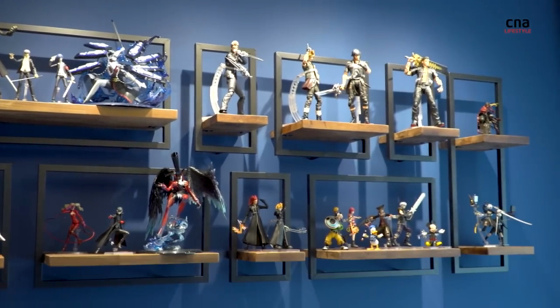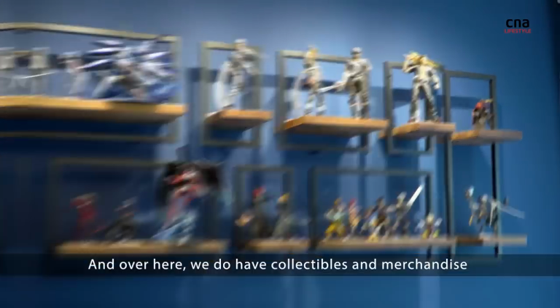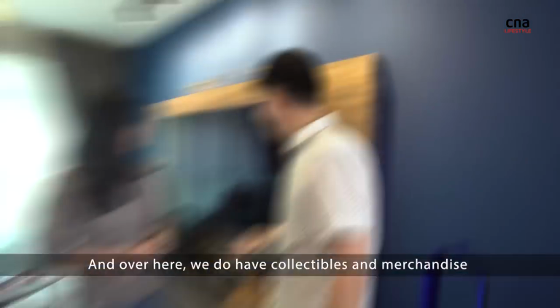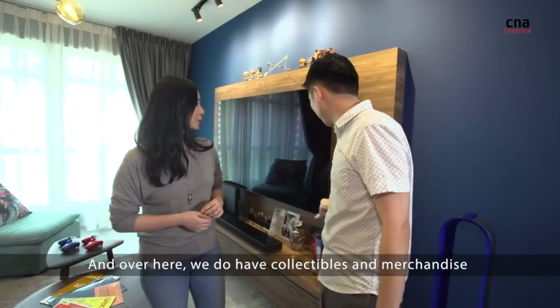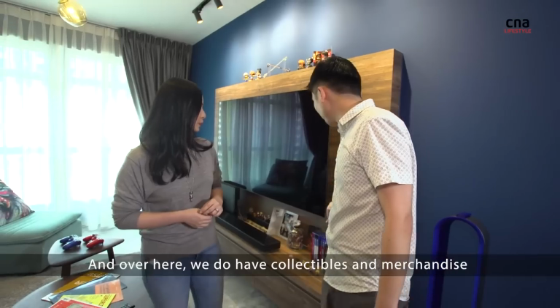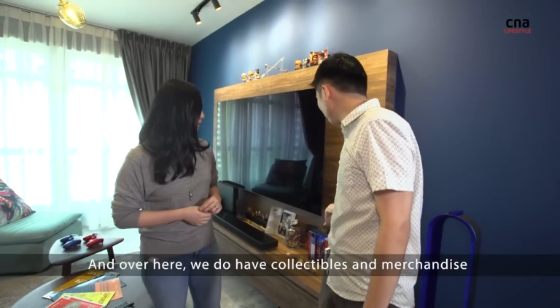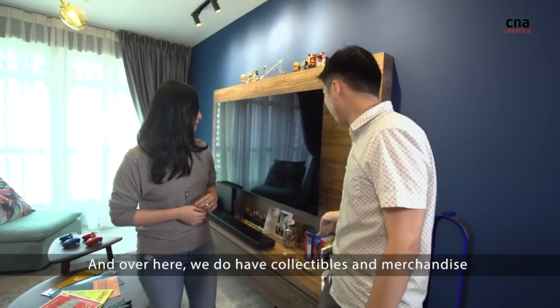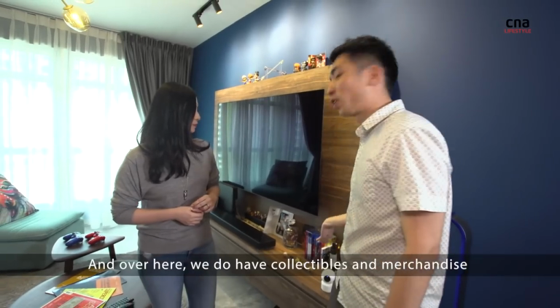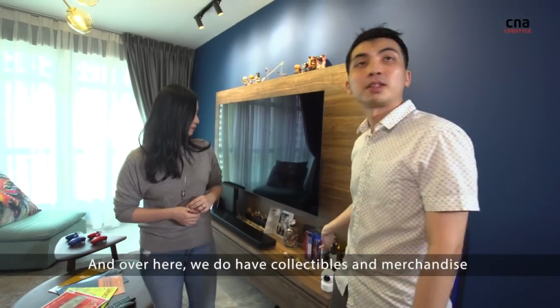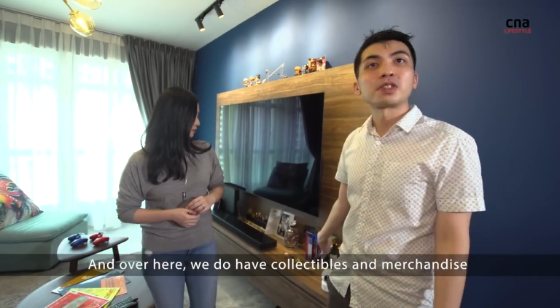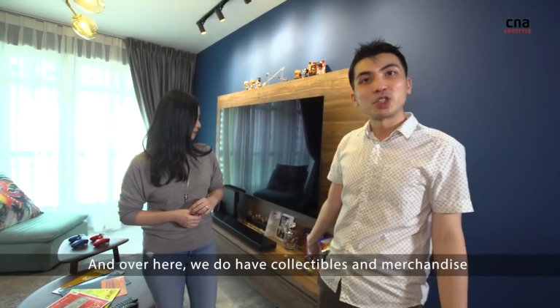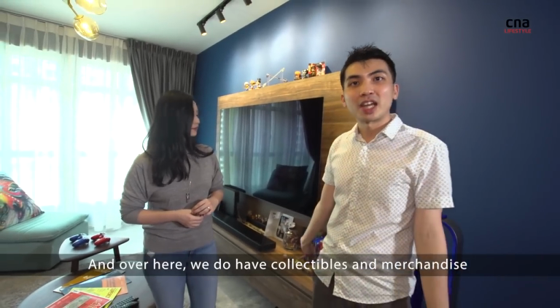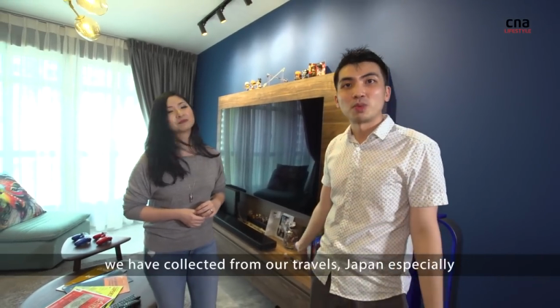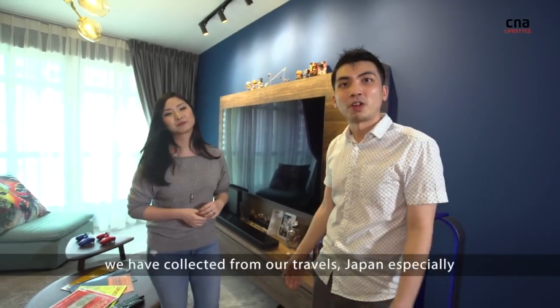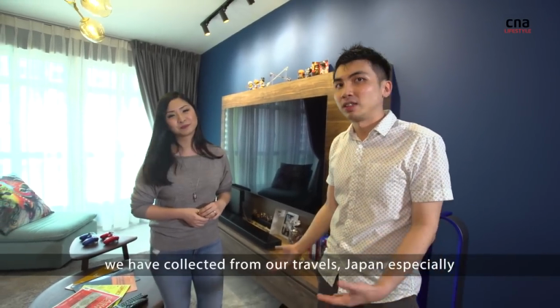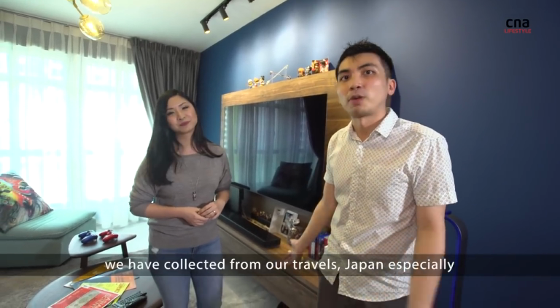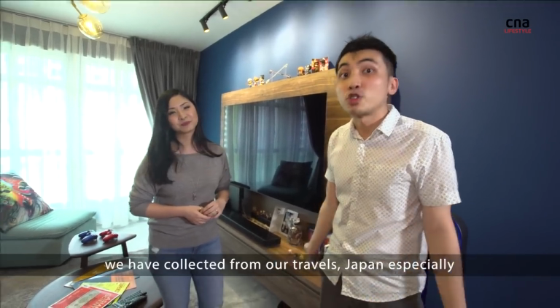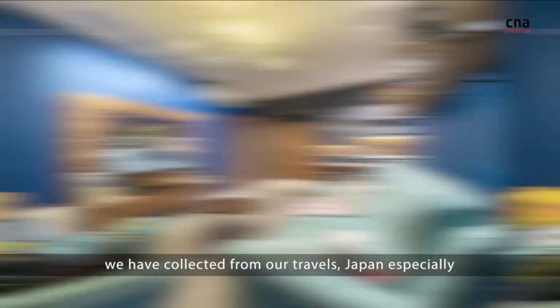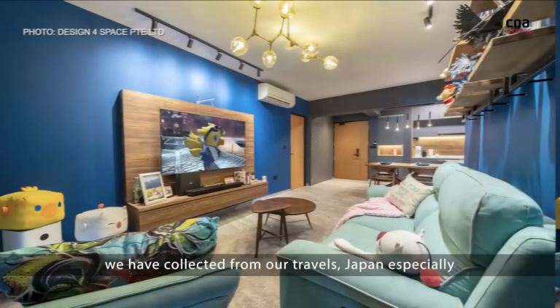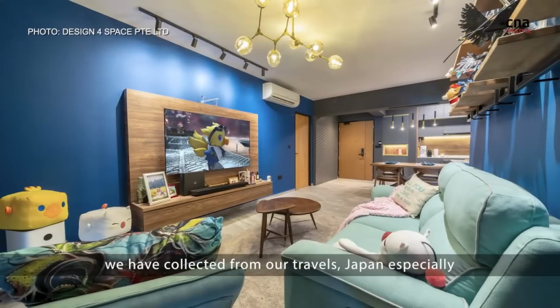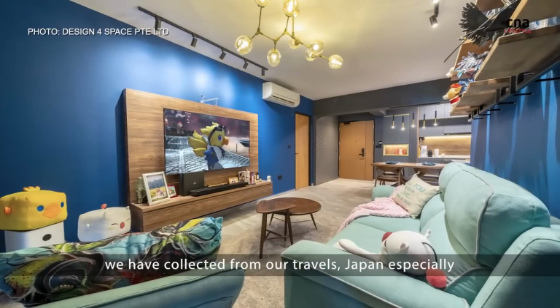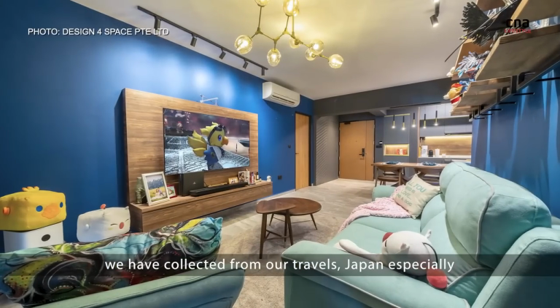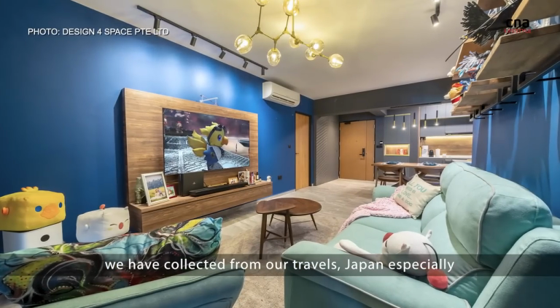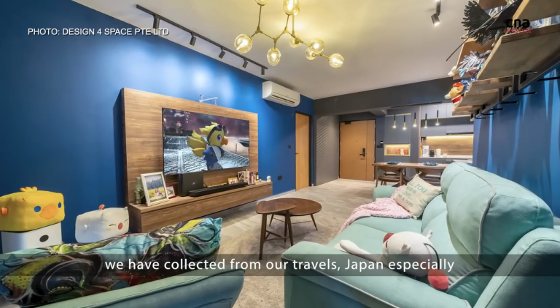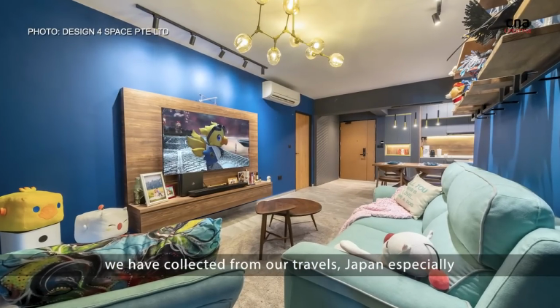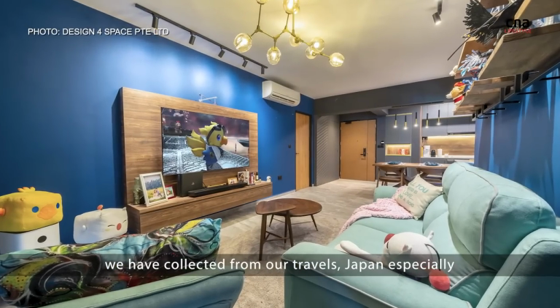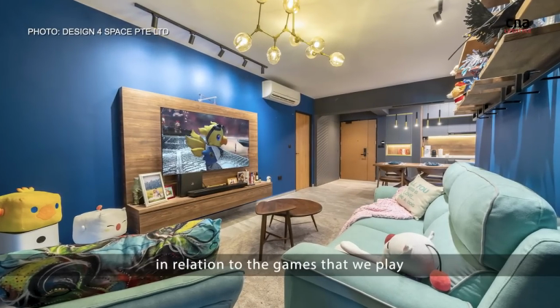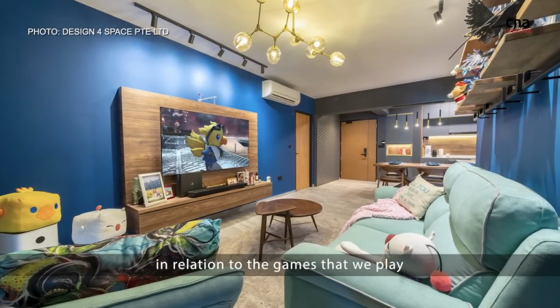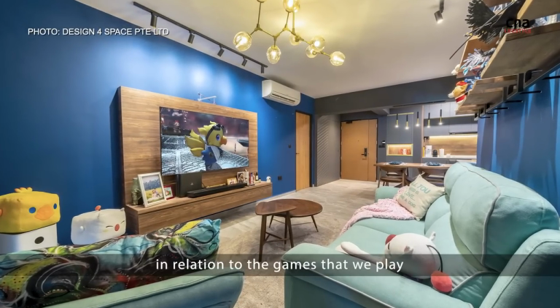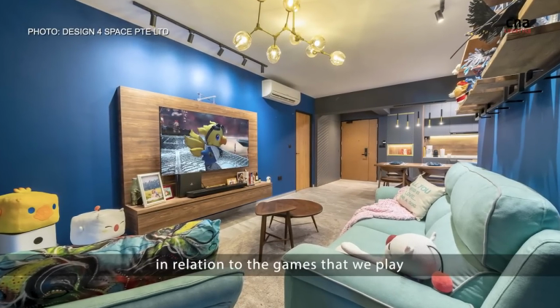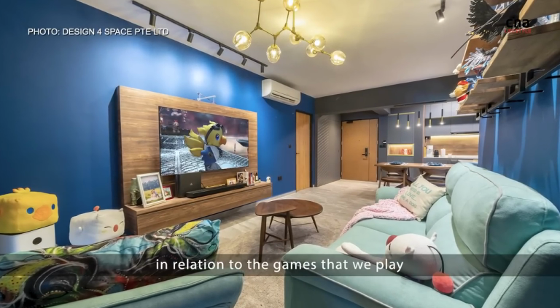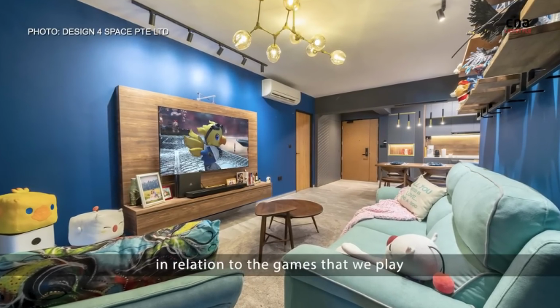Over here we do have collectibles and merchandise we've collected from our travels — Japan especially — in relation to the games that we play.